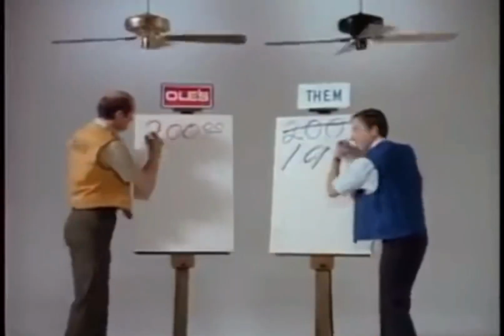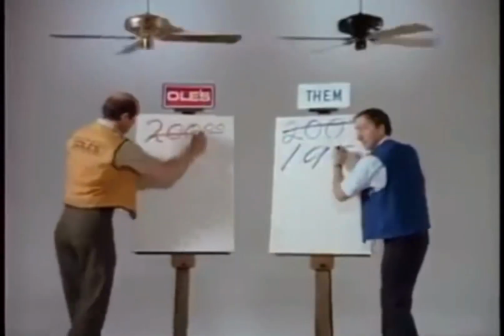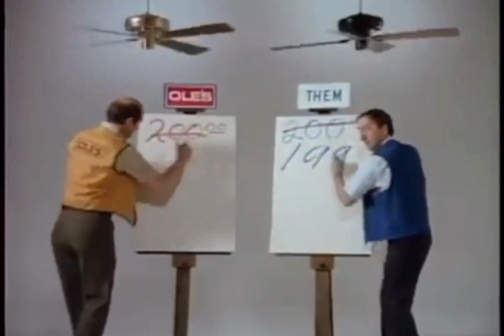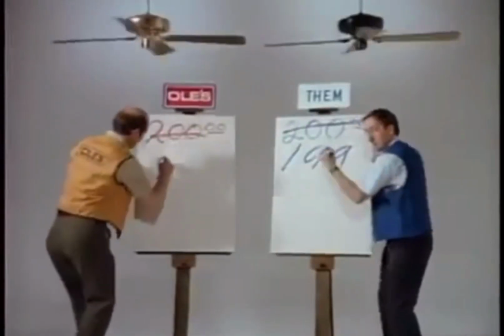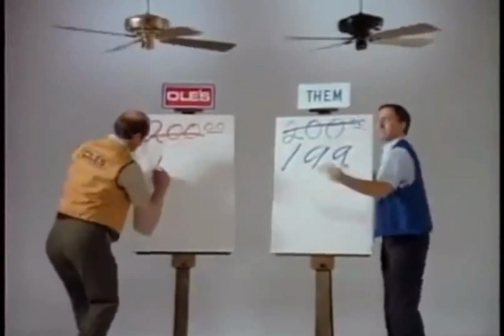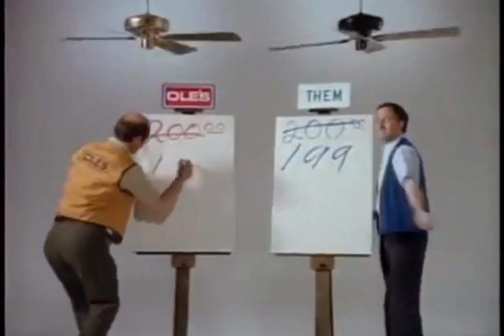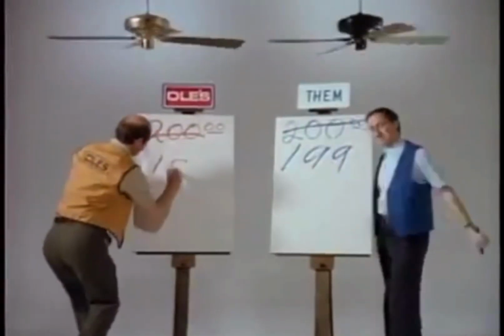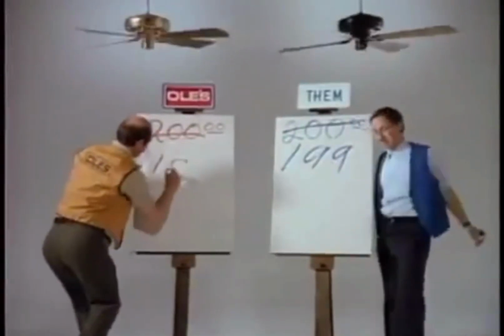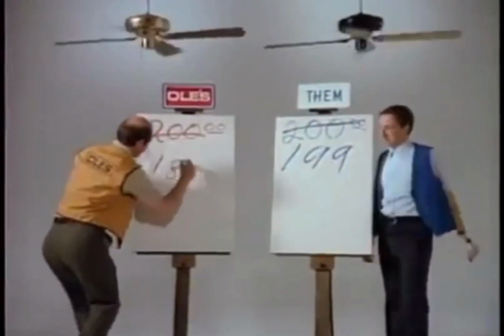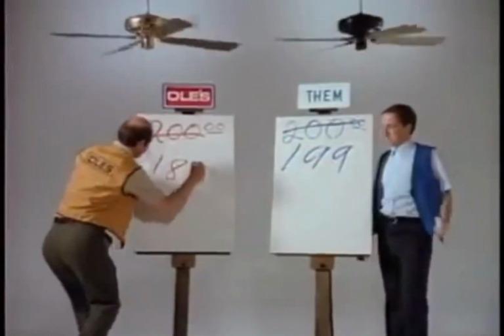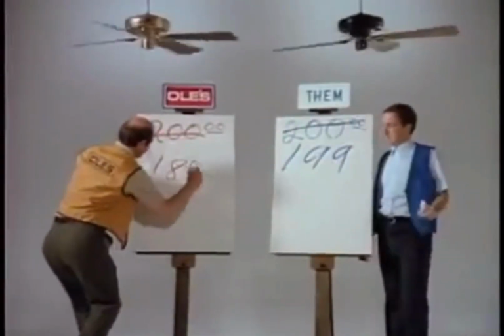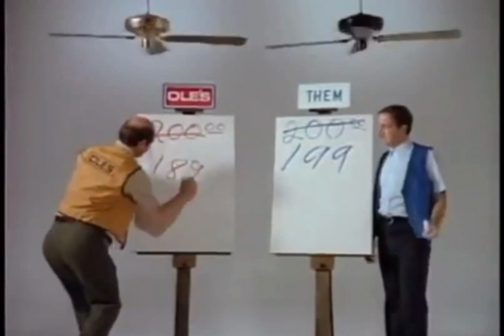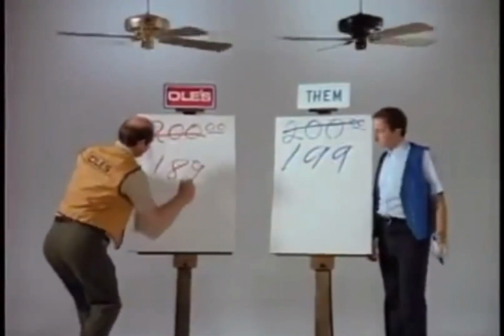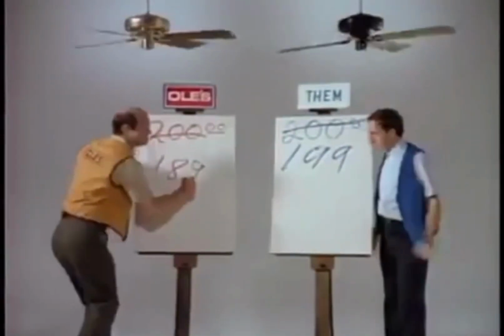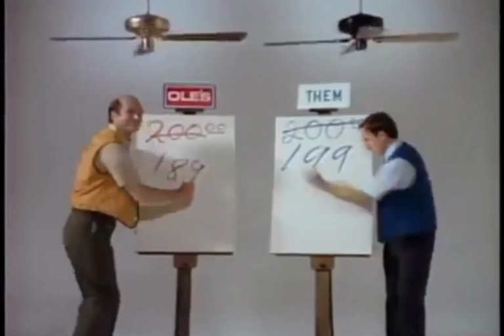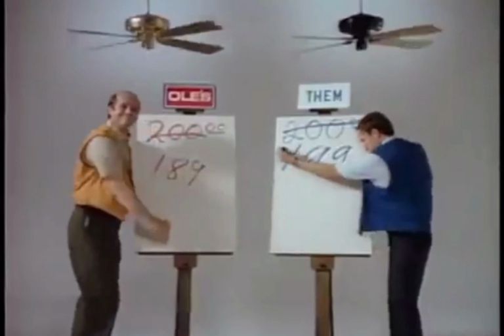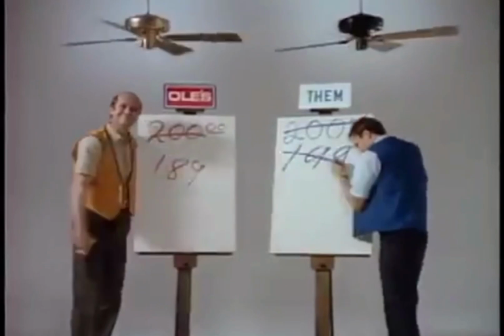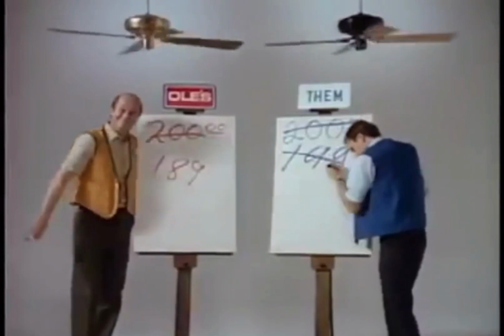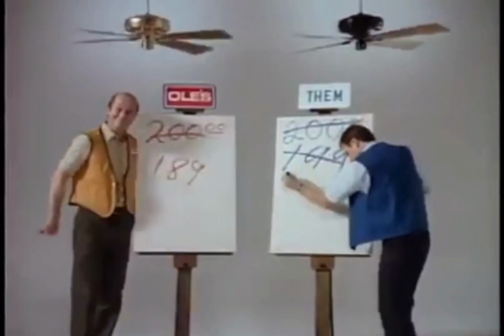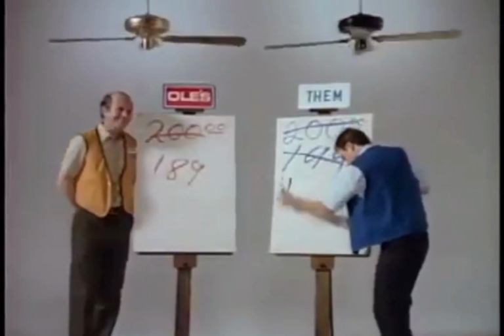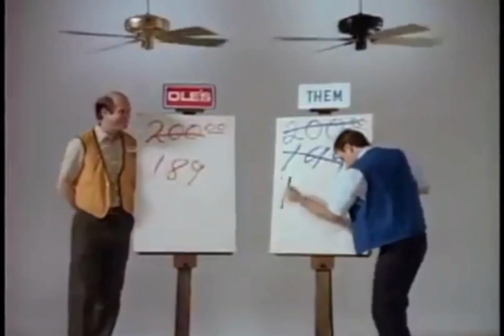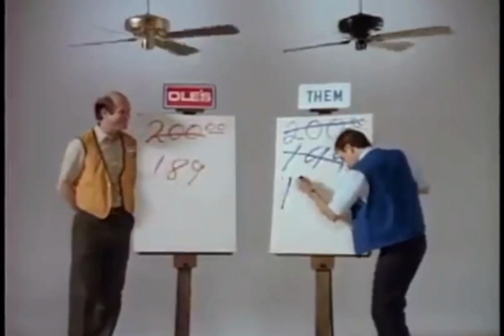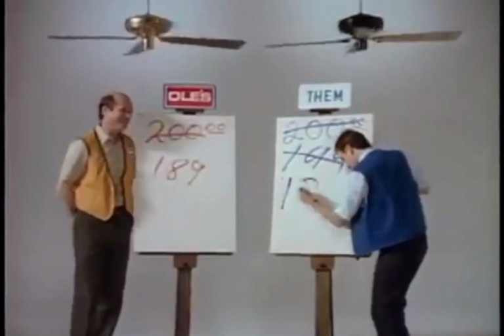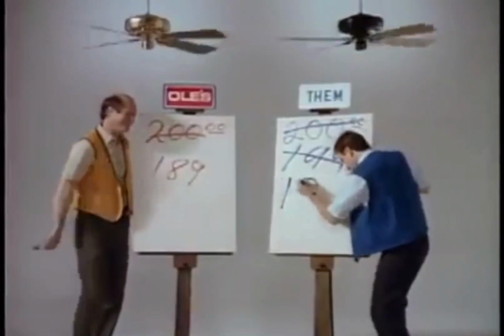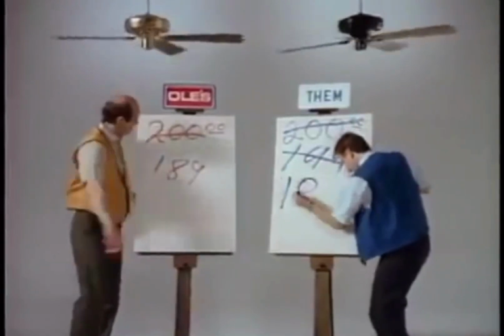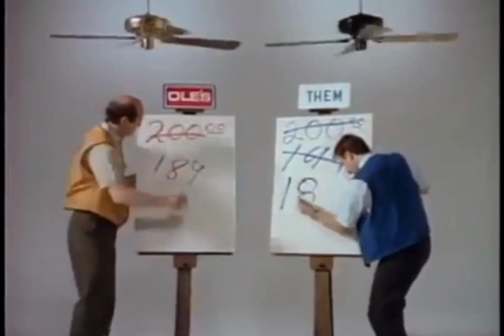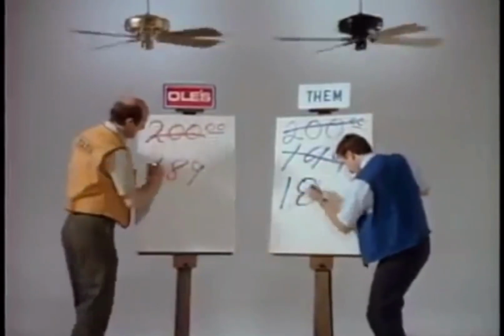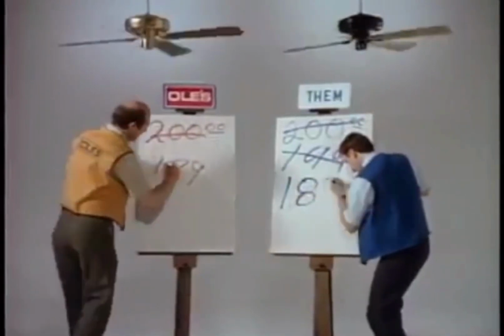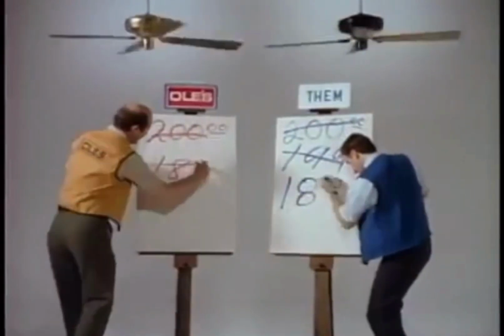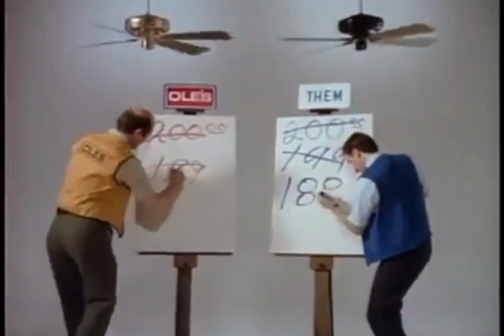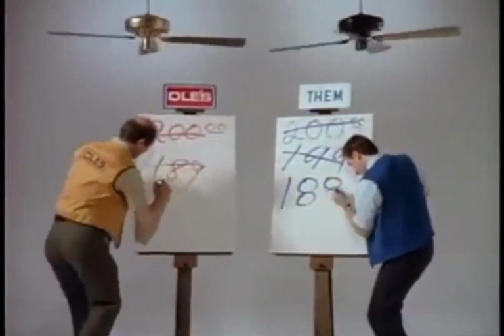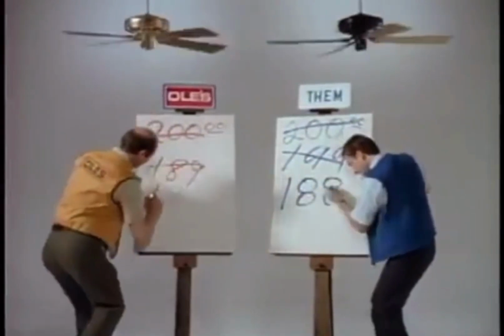I did something kind of similar to this back in 2019. I put 30-inch blades on the 188-millimeter motor.